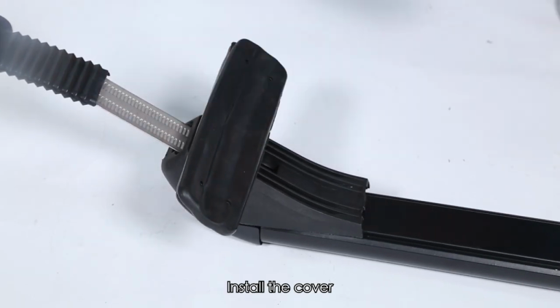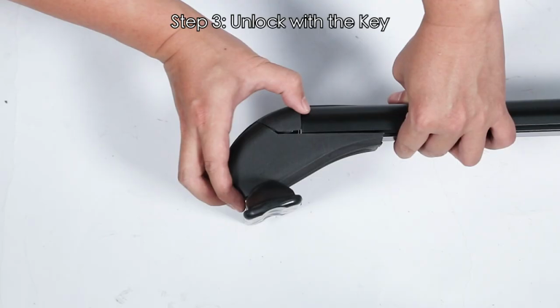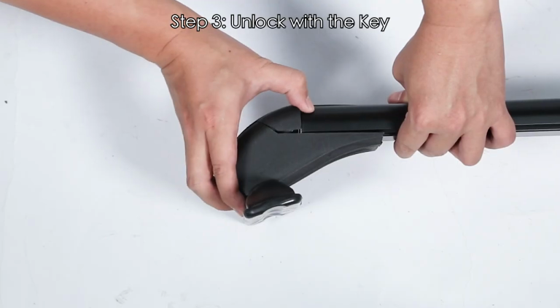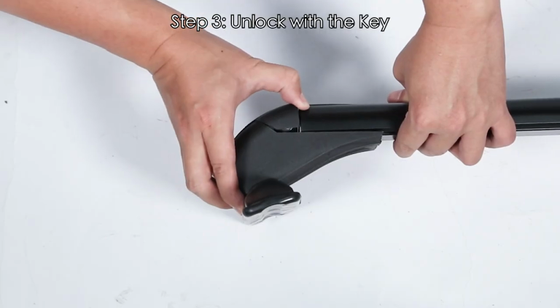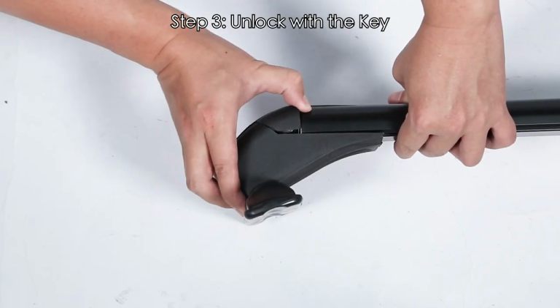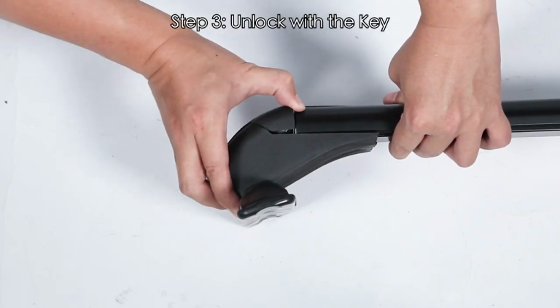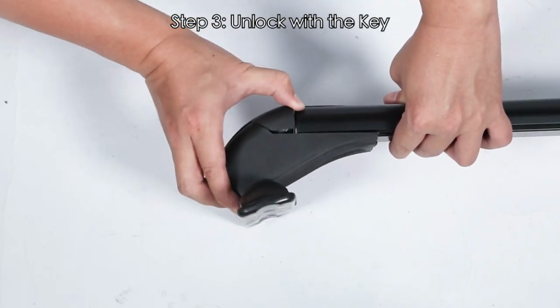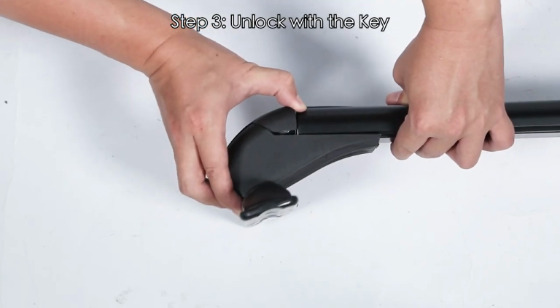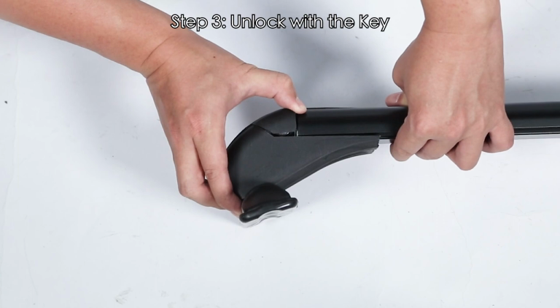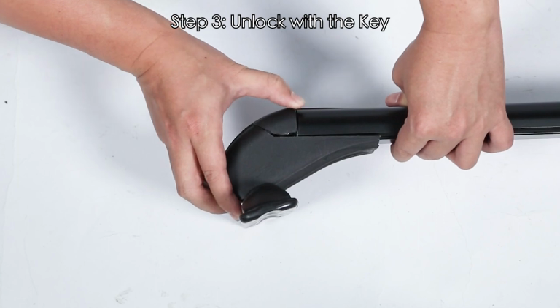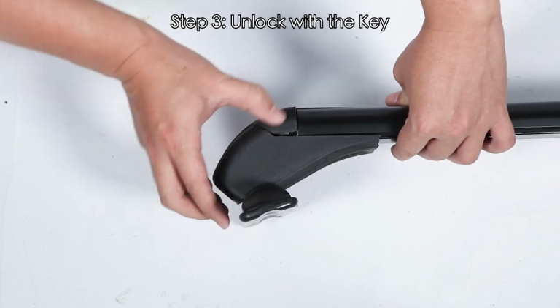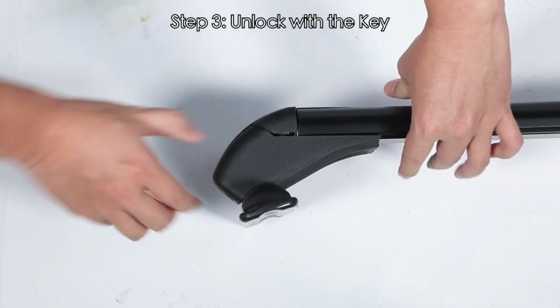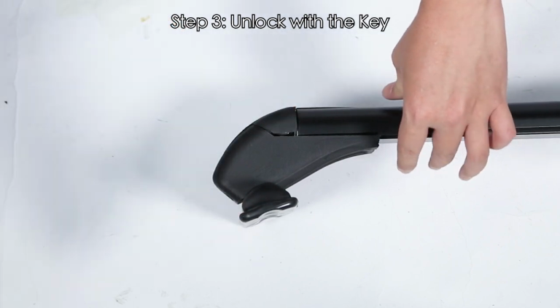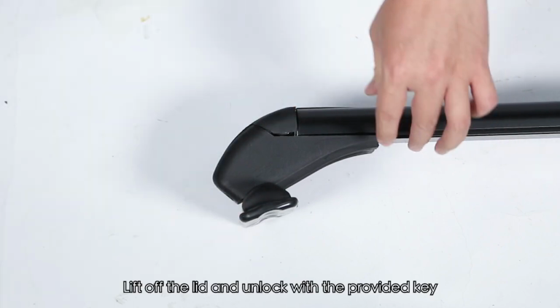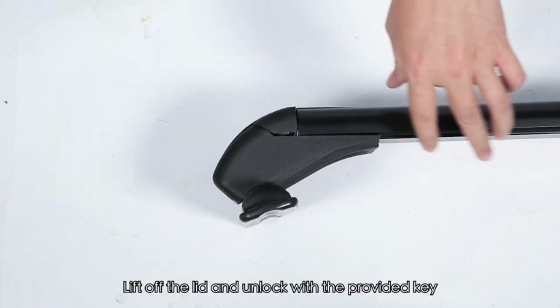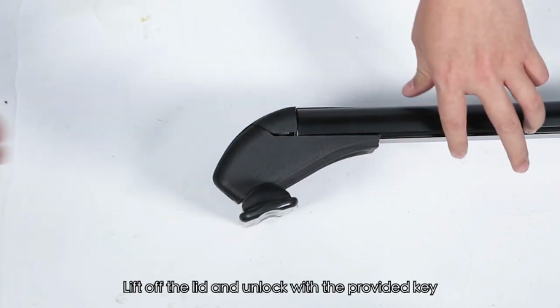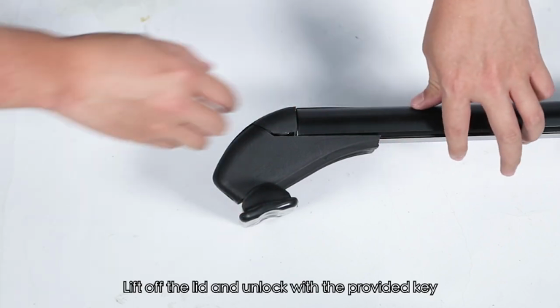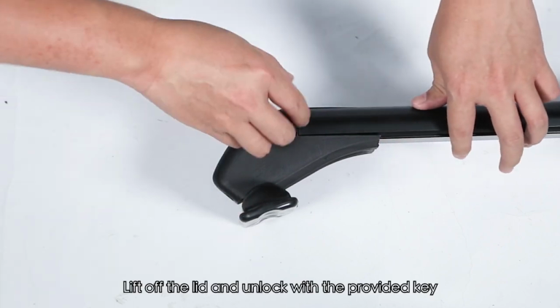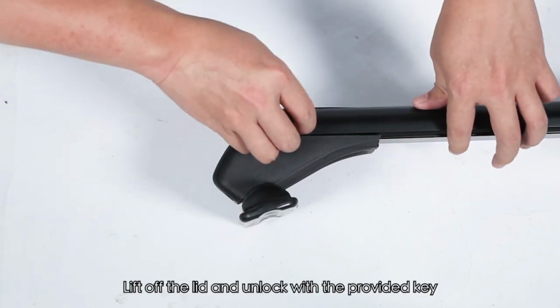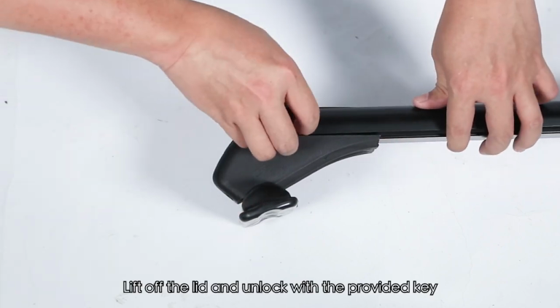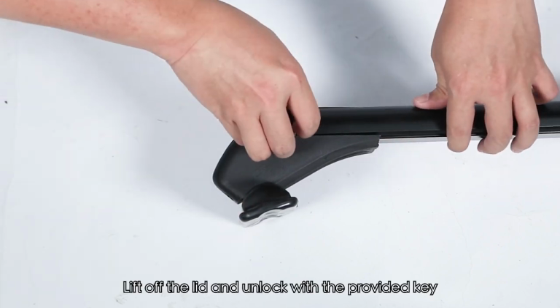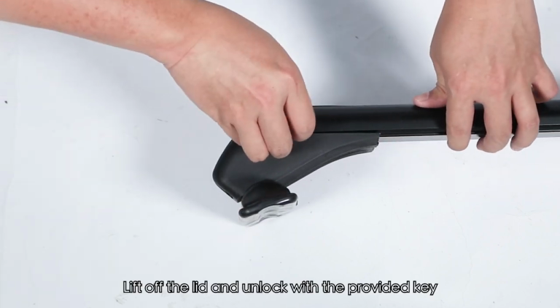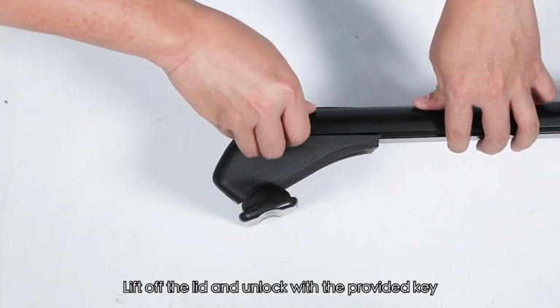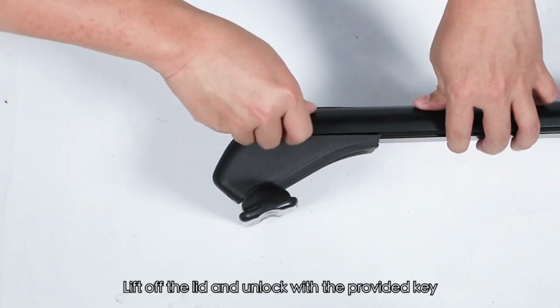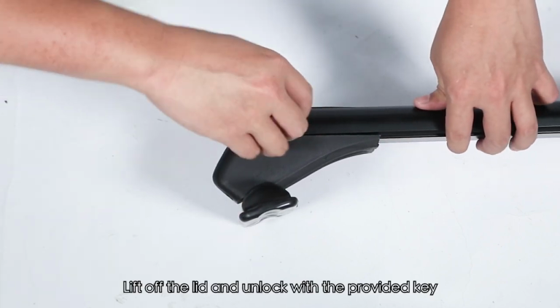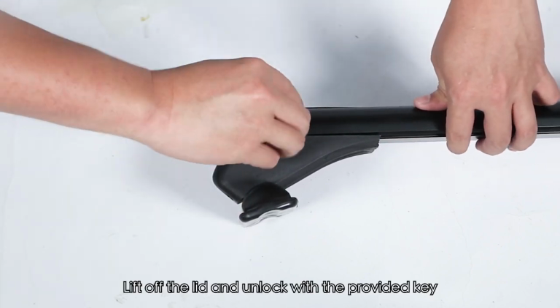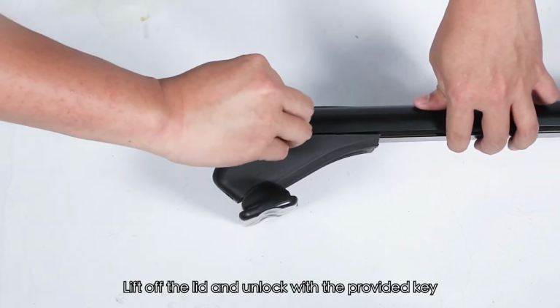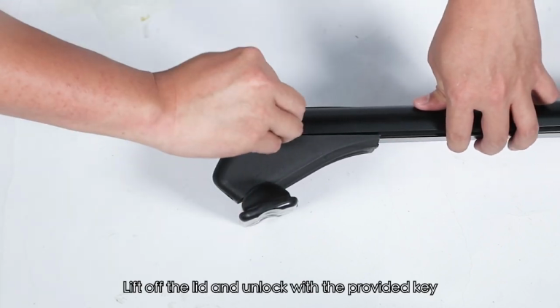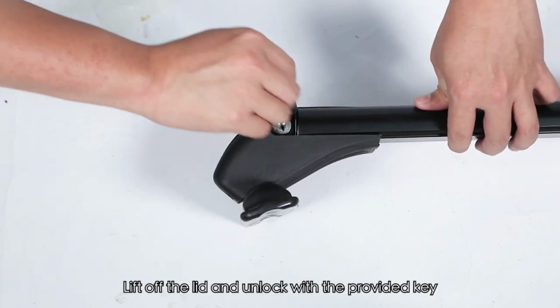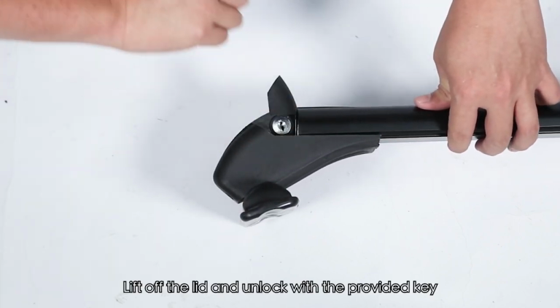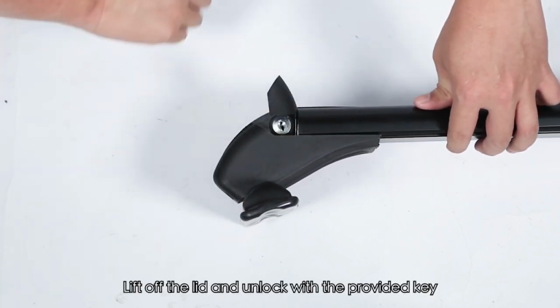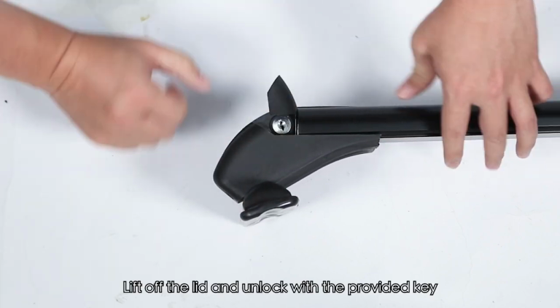Step 3: Unlock with the key. Lift off the lid and unlock with the provided key.